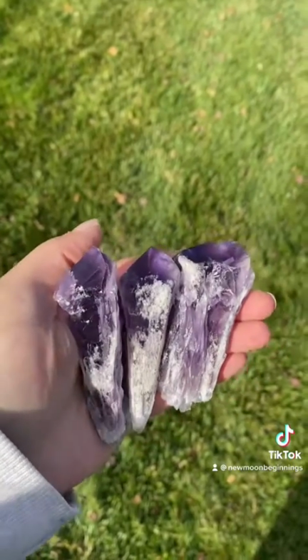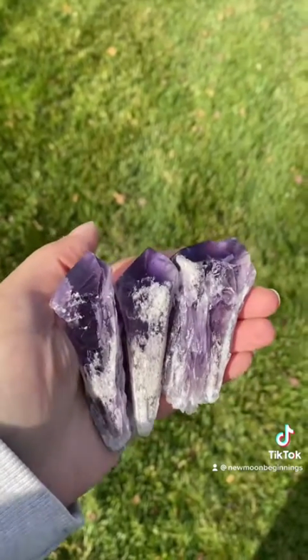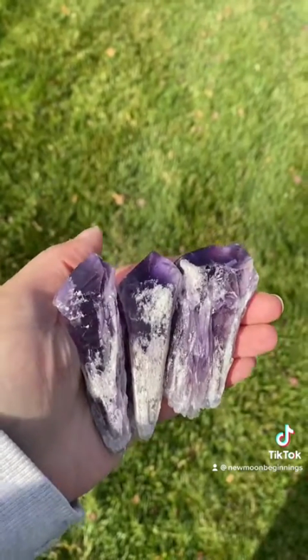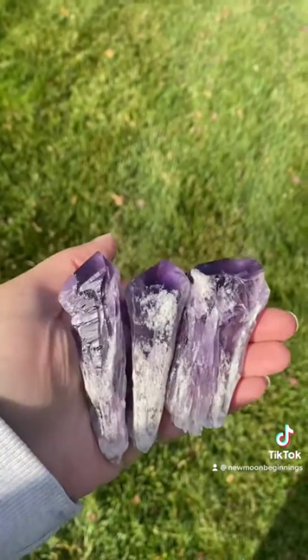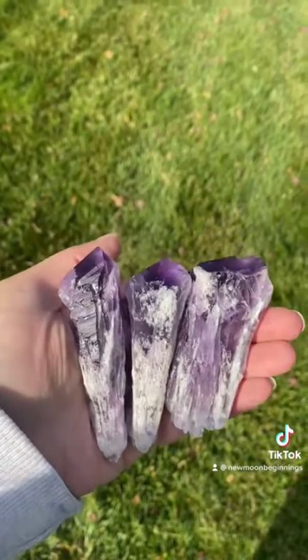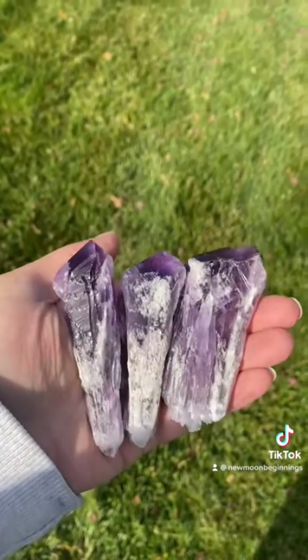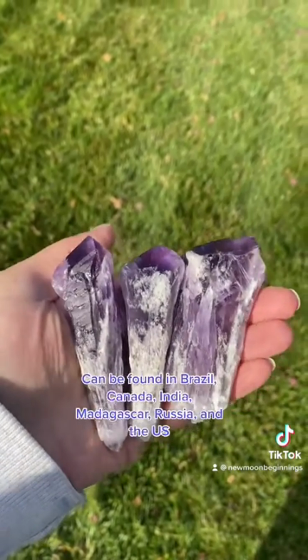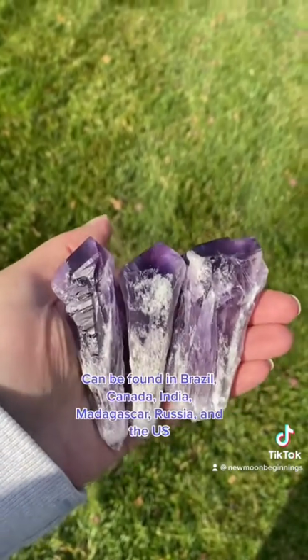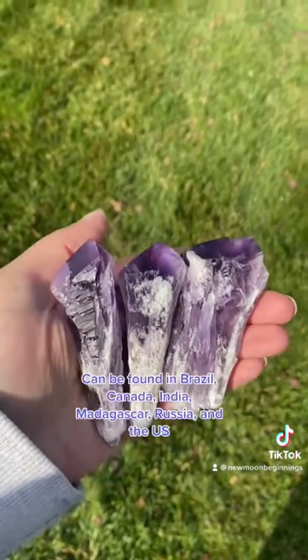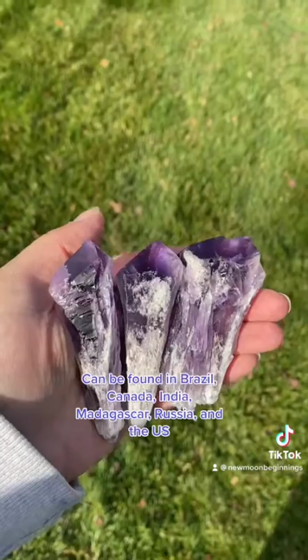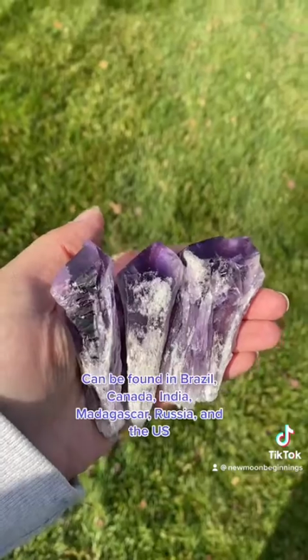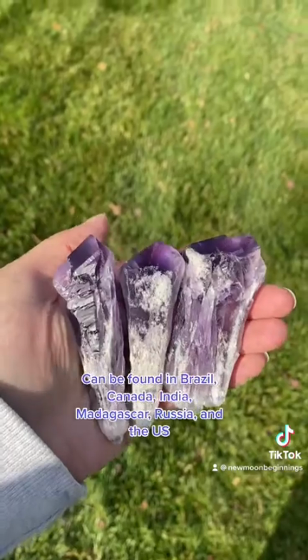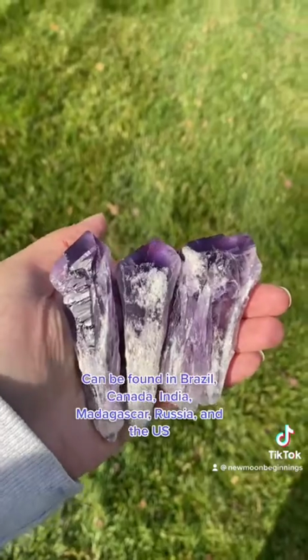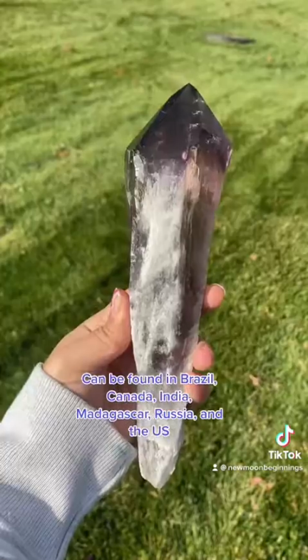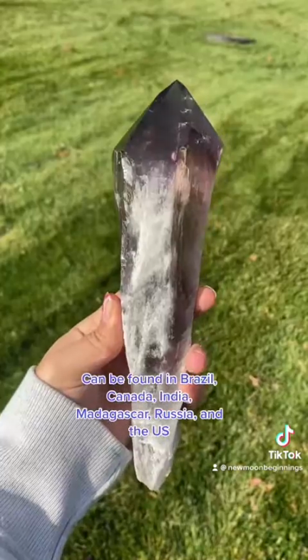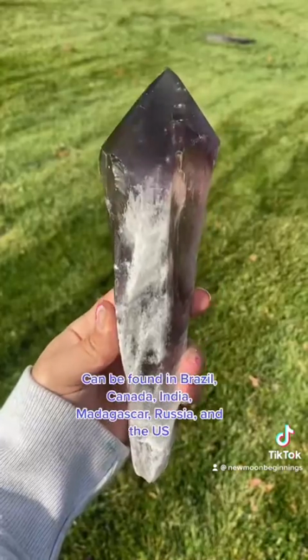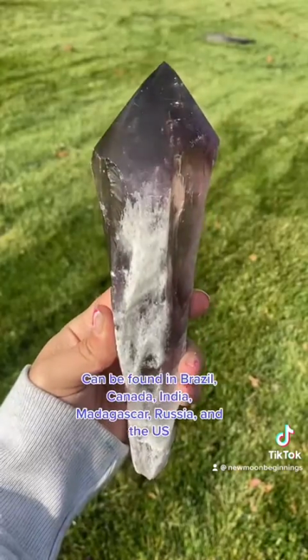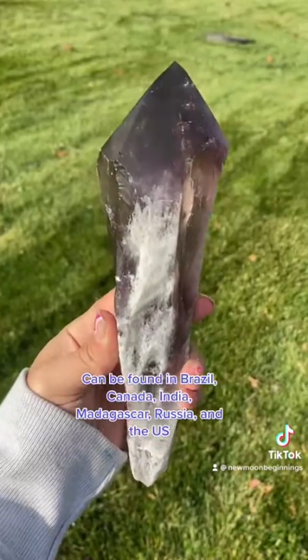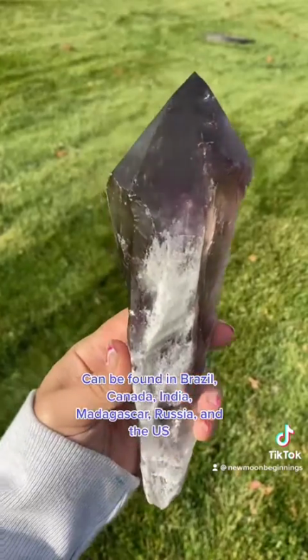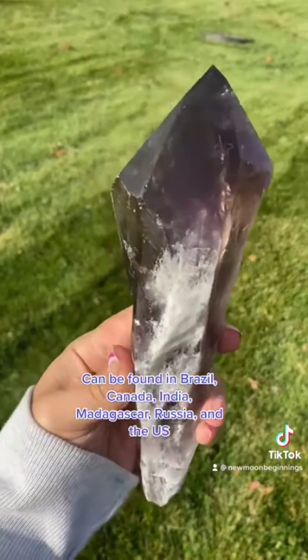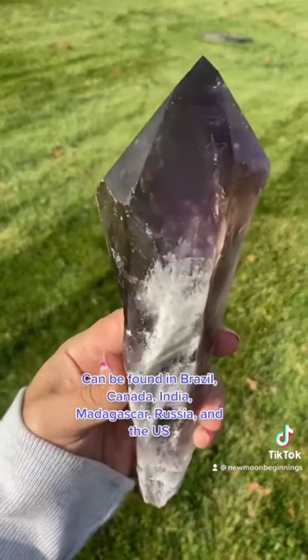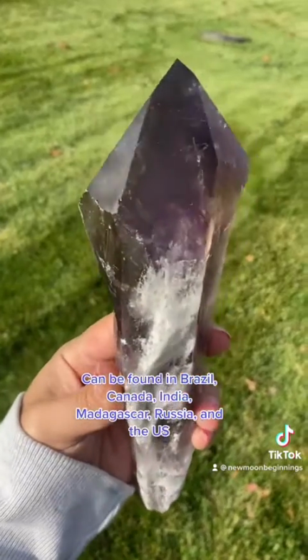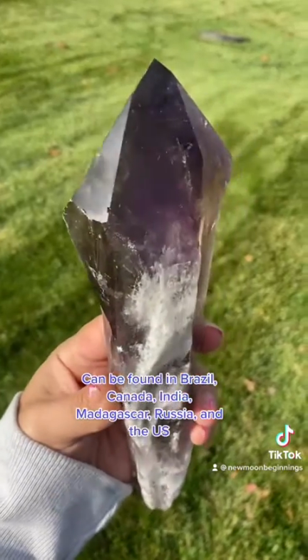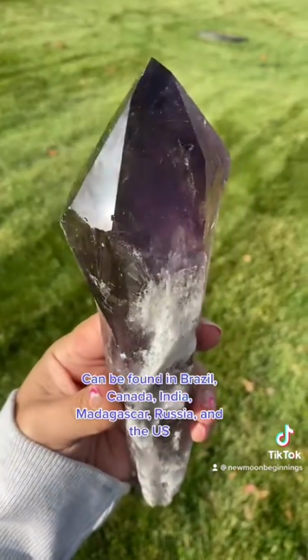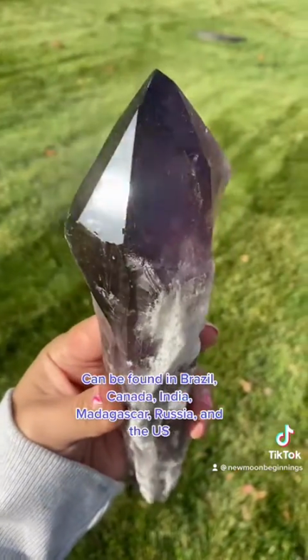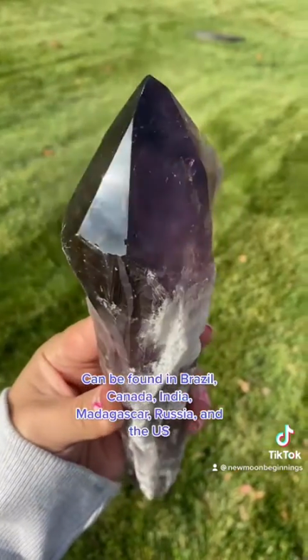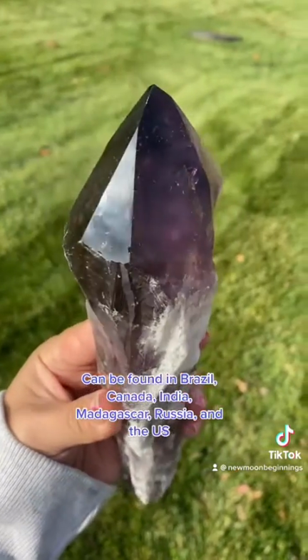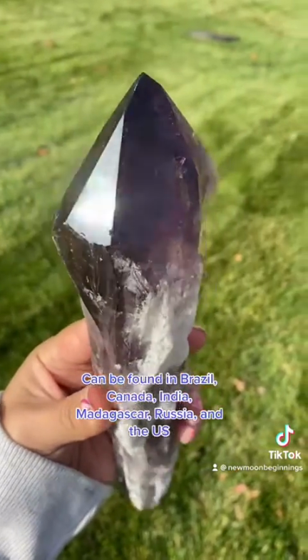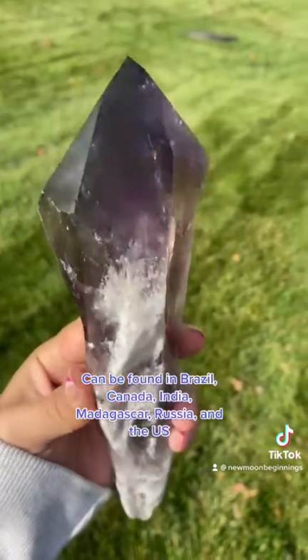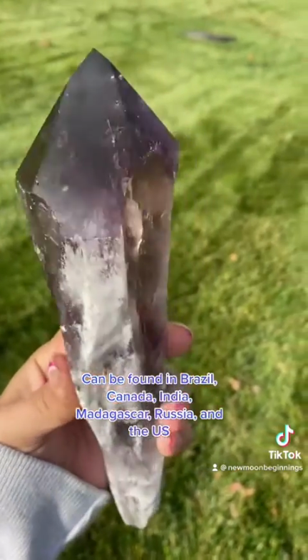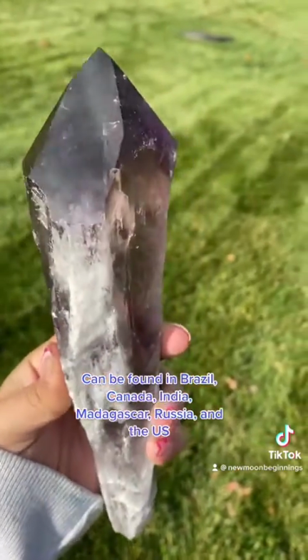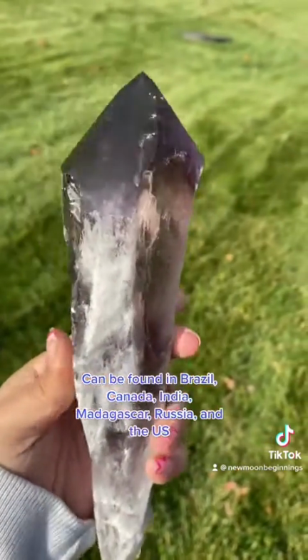It can be found in Brazil, Canada, India, Madagascar, Russia, and the United States, as well as a few other locations.